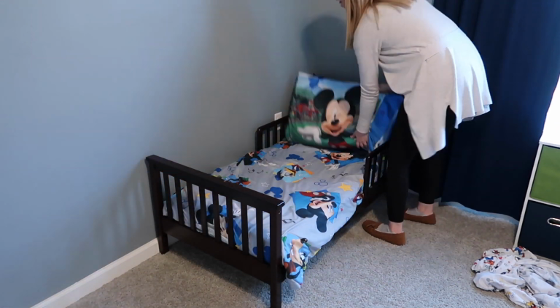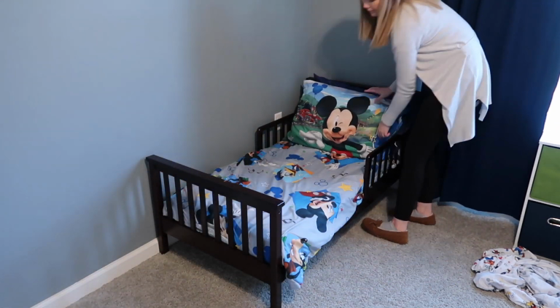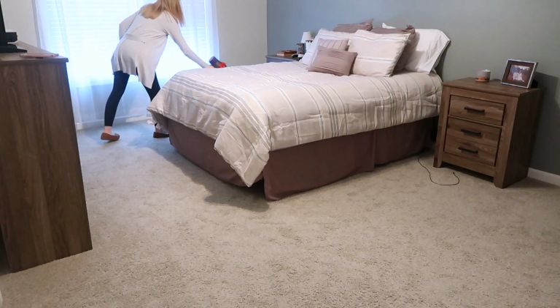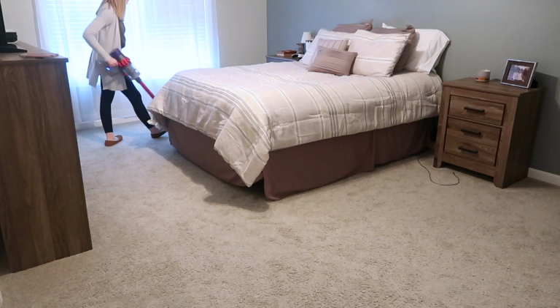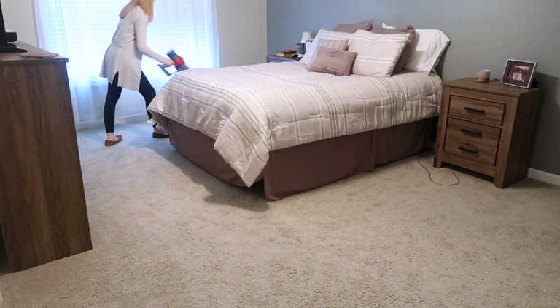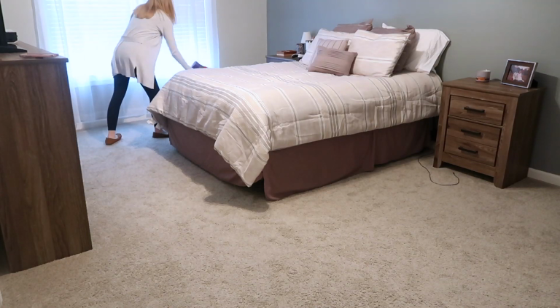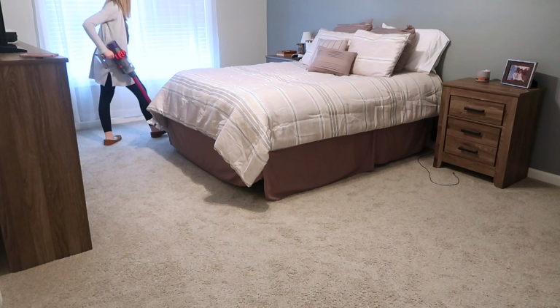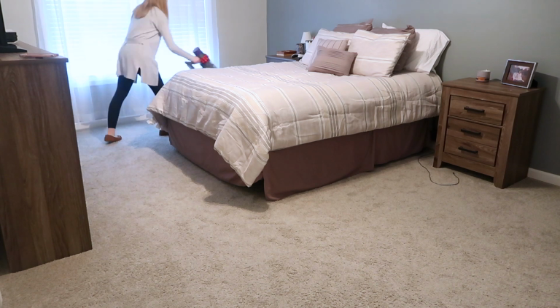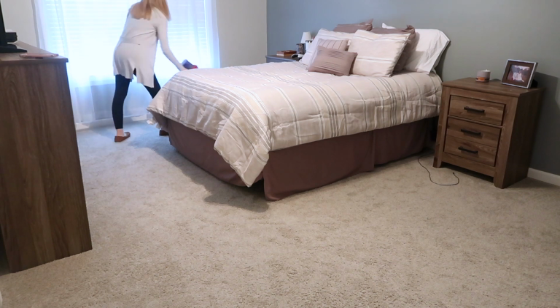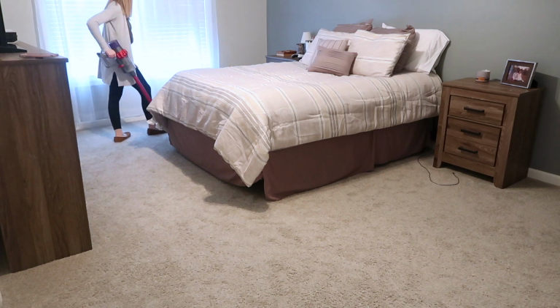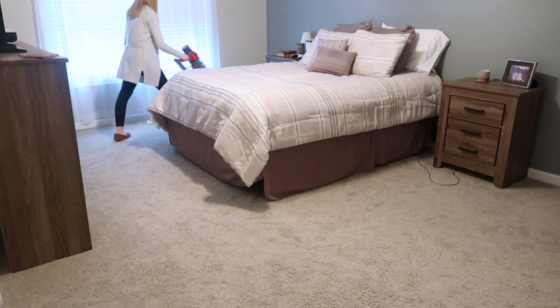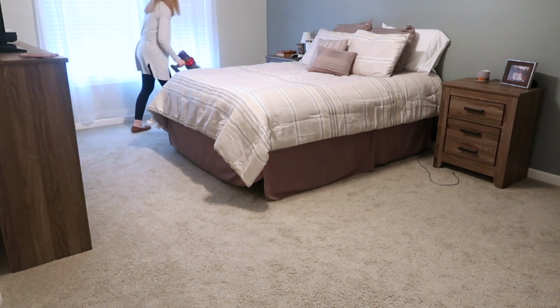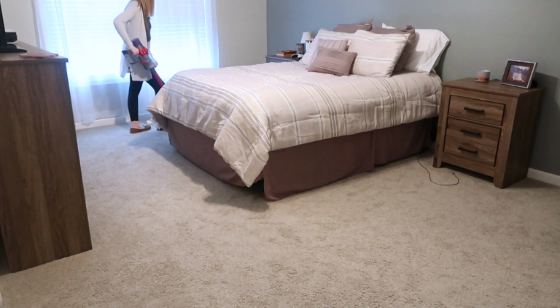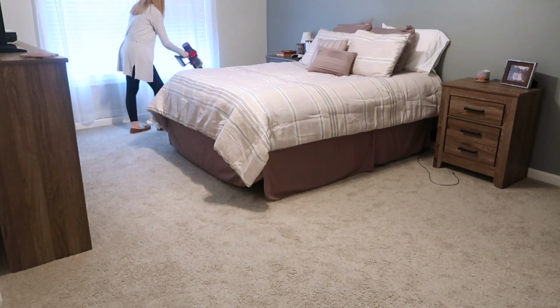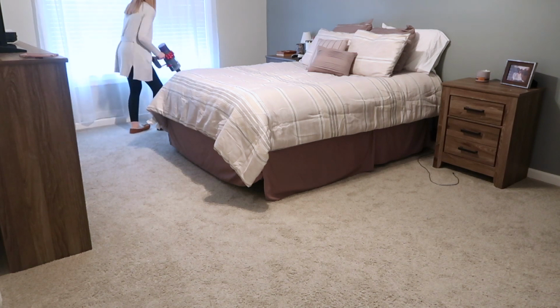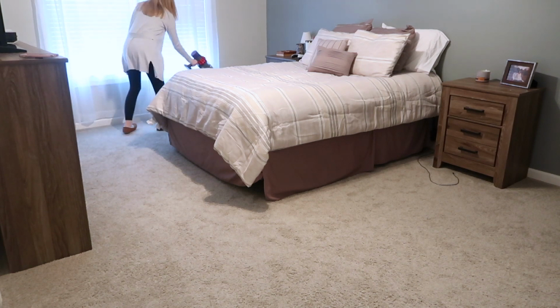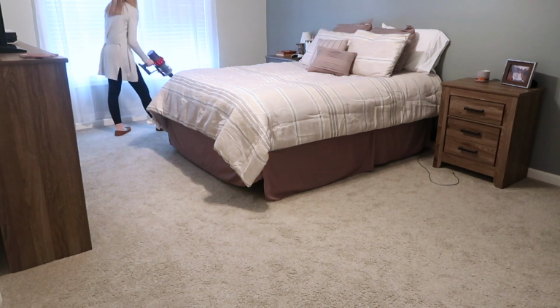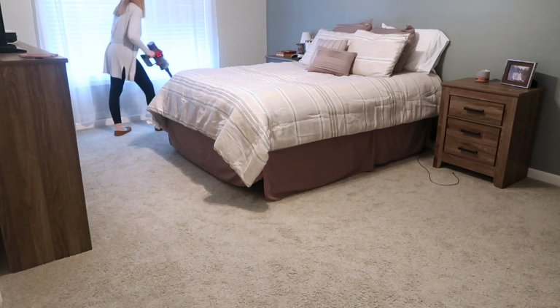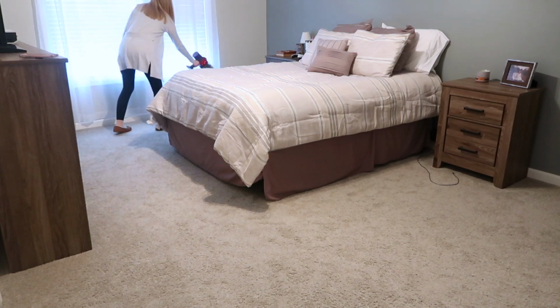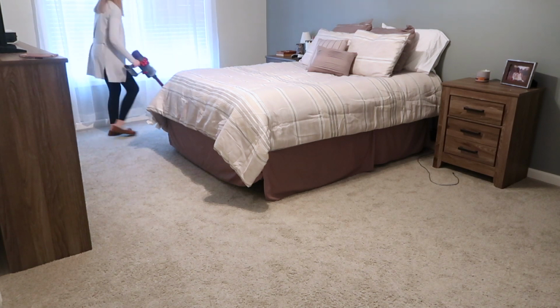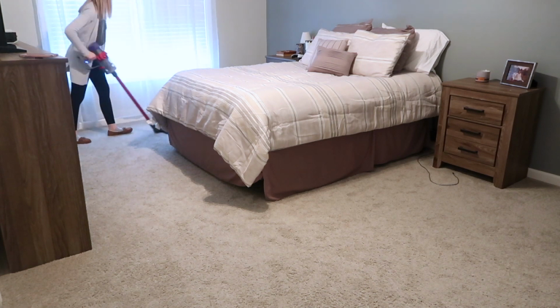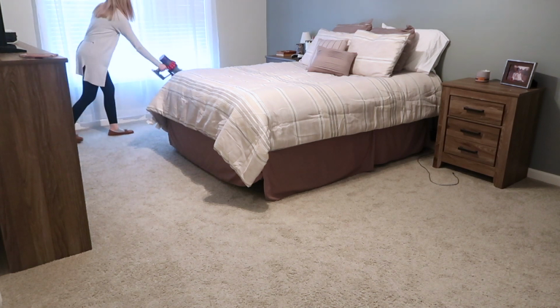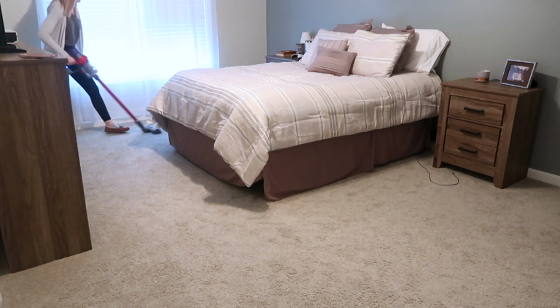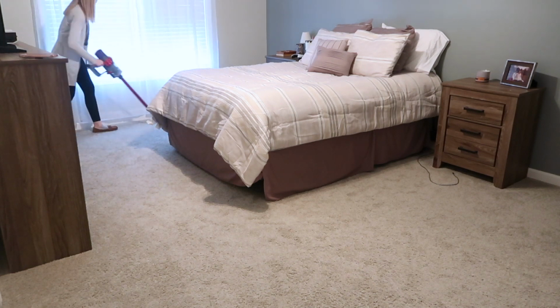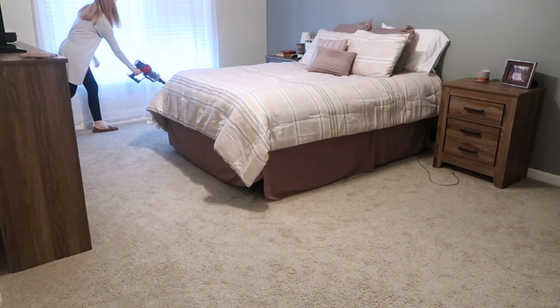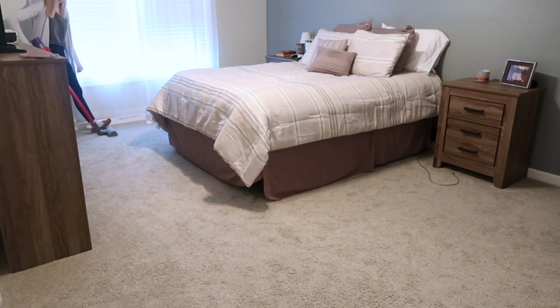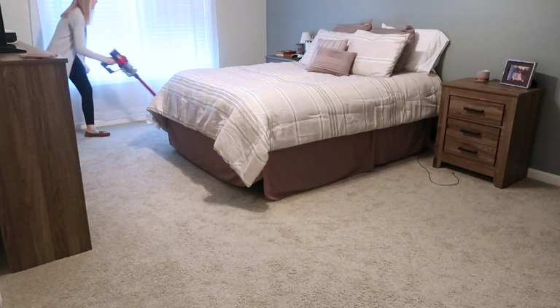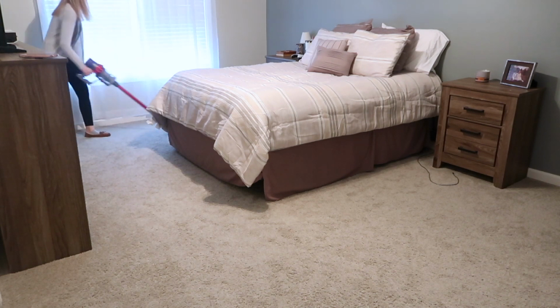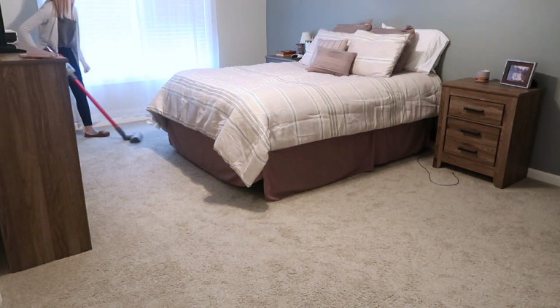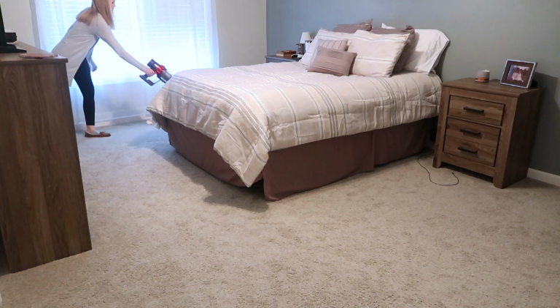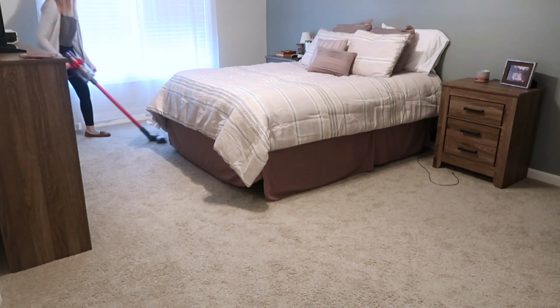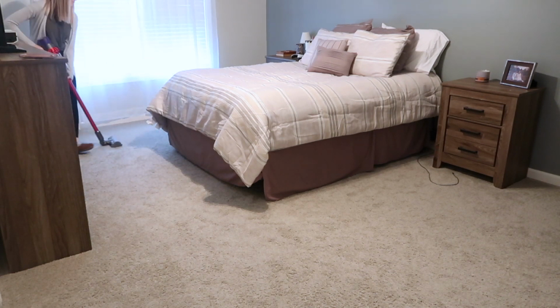And then the last thing that I'm going to do upstairs is just quickly vacuum our master bedroom.